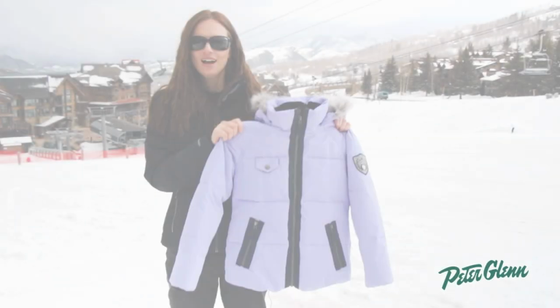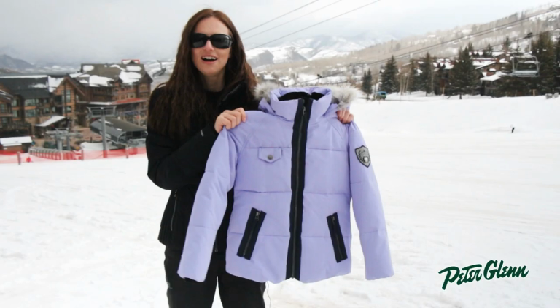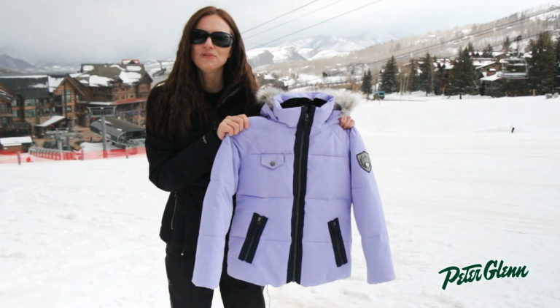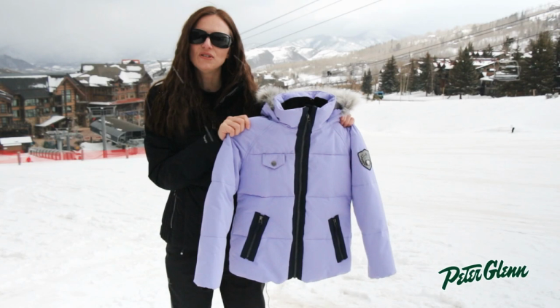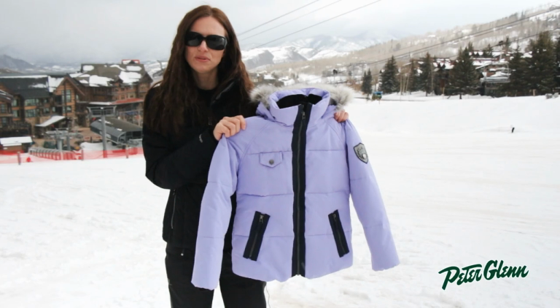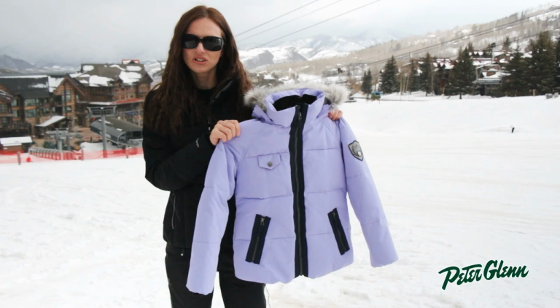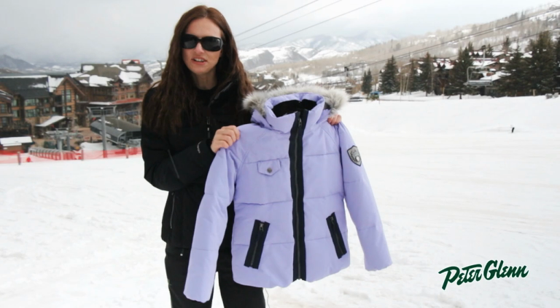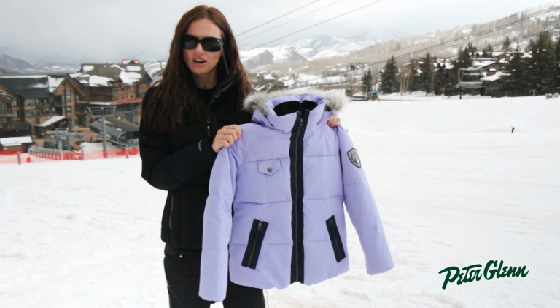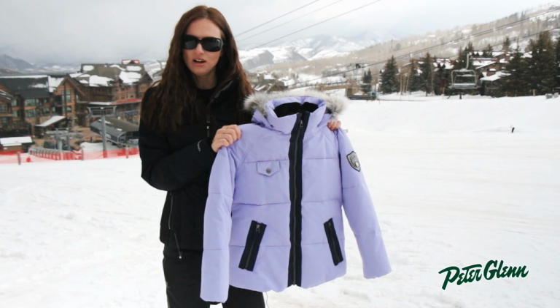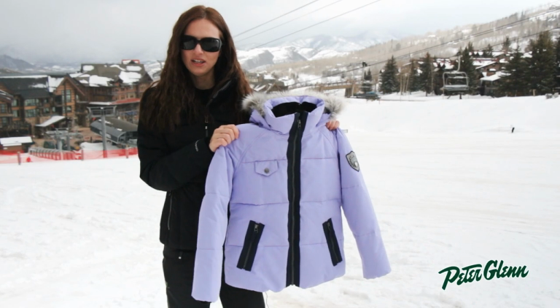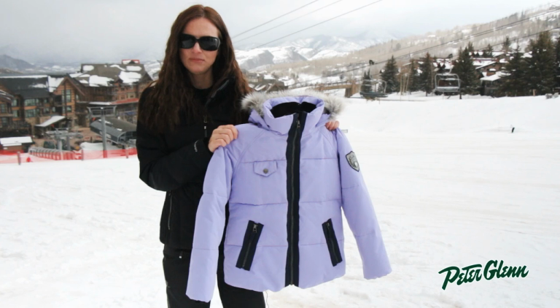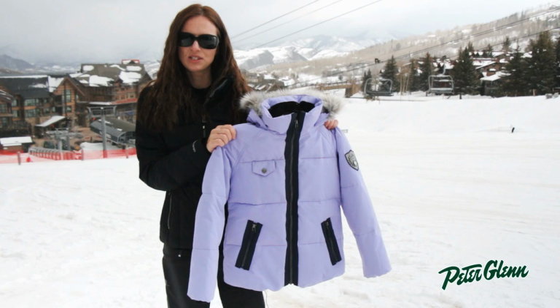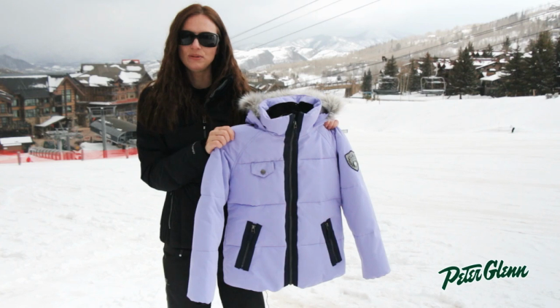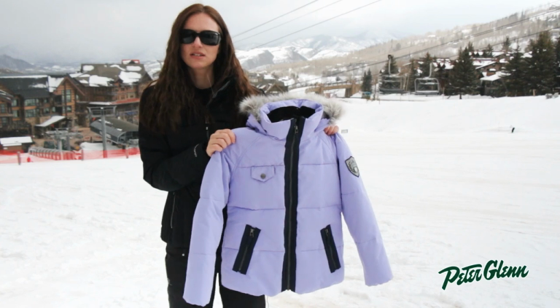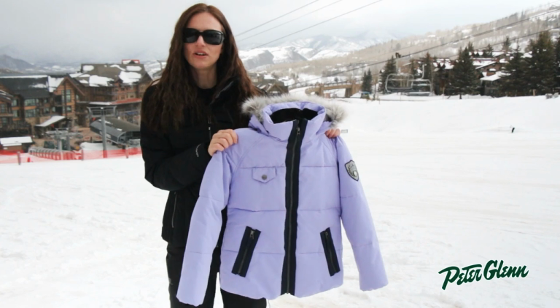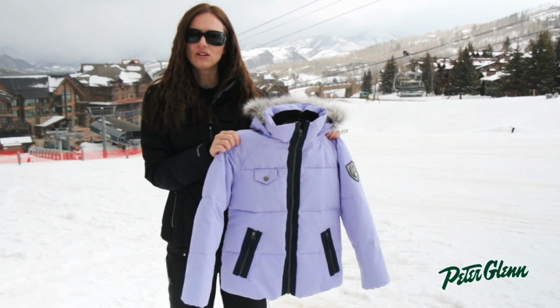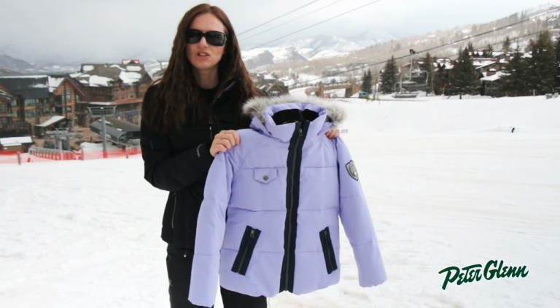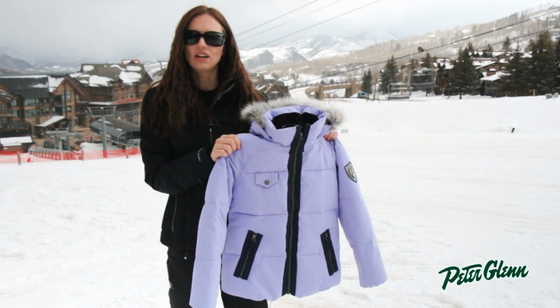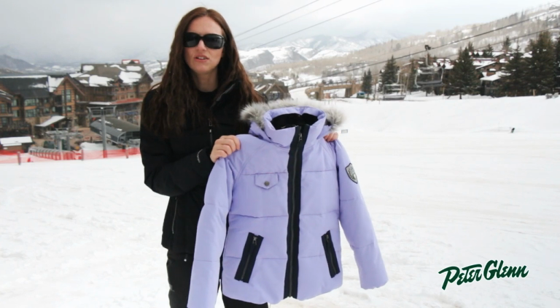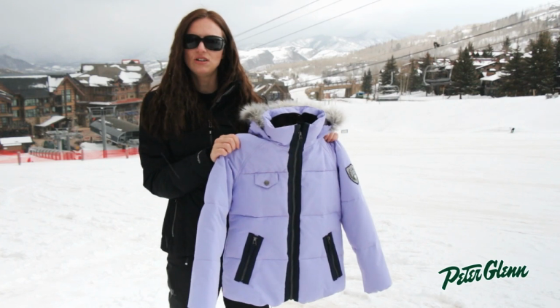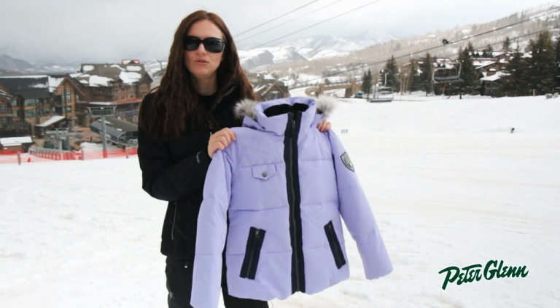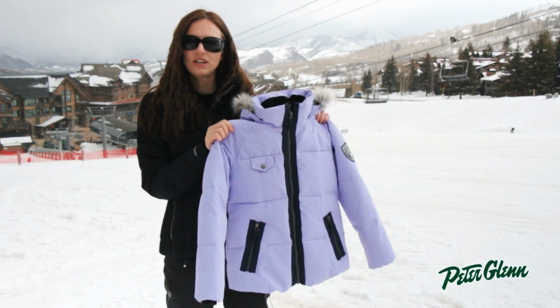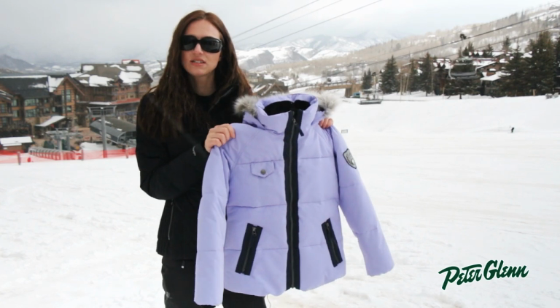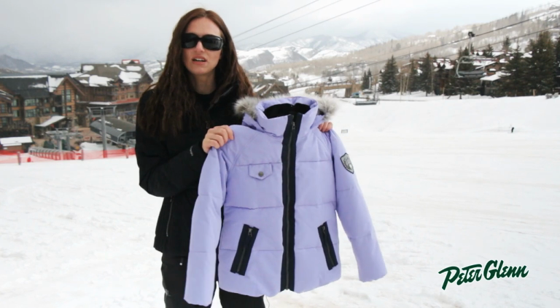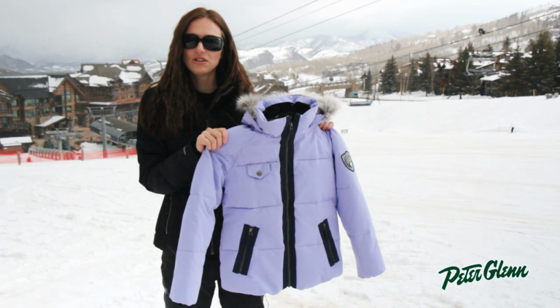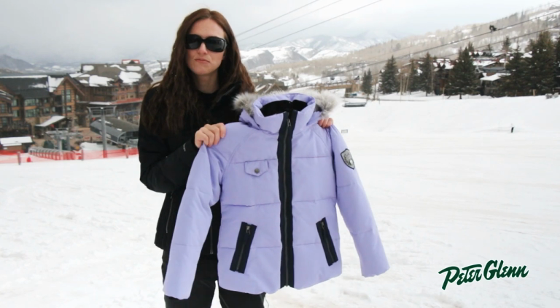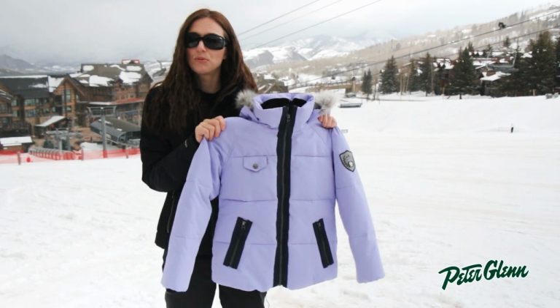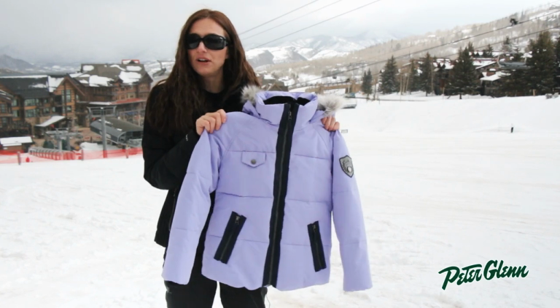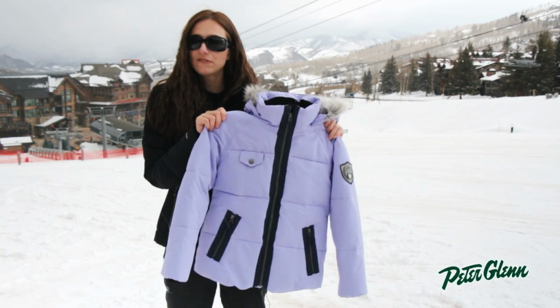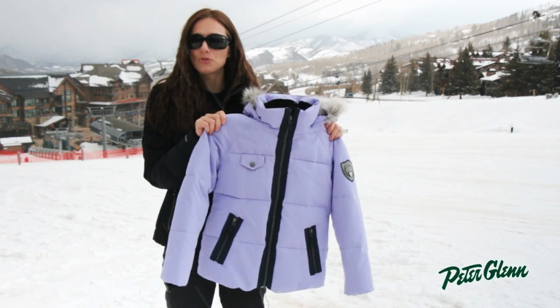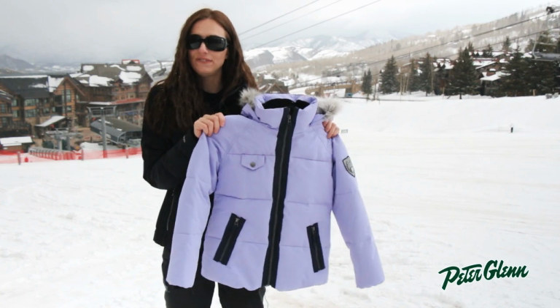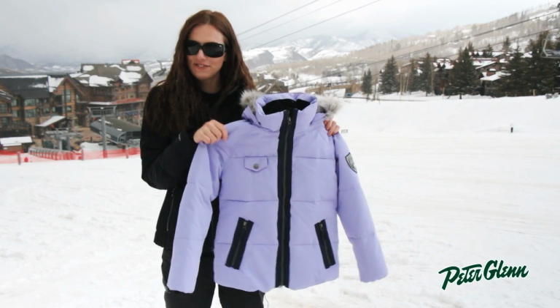Hi, I'm Laura from PeterGlenn.com, and I'm in Snowmass, Colorado, checking out the new kids collection from Obermeyer for 2015.